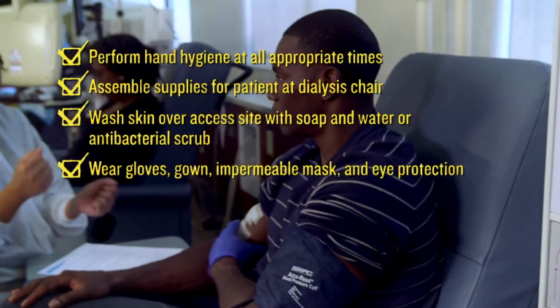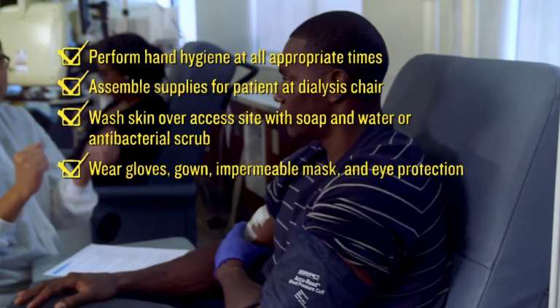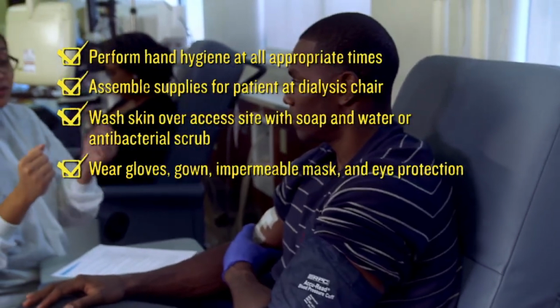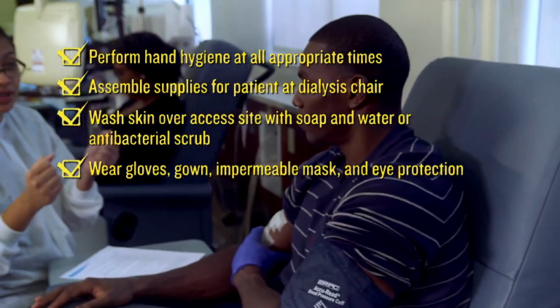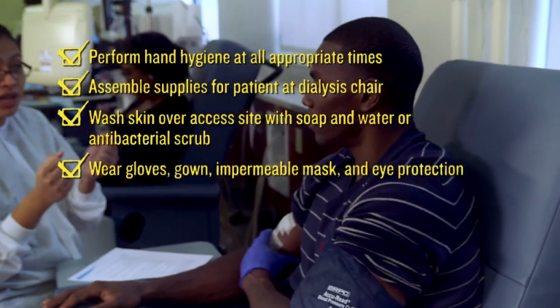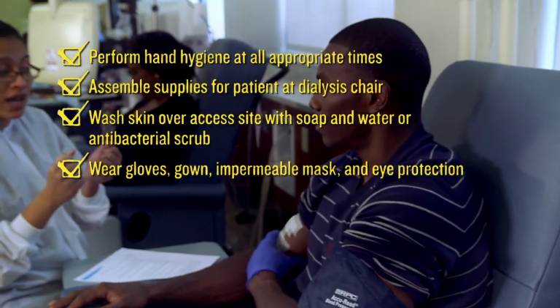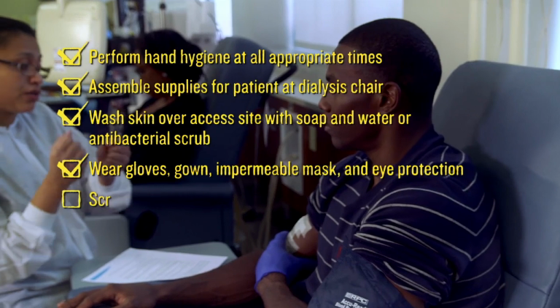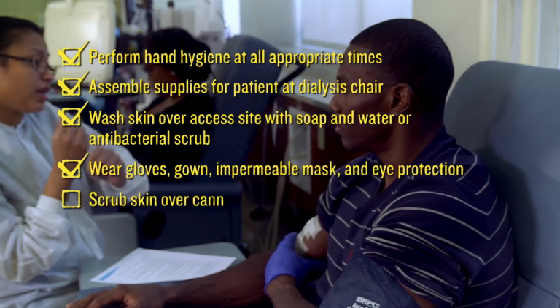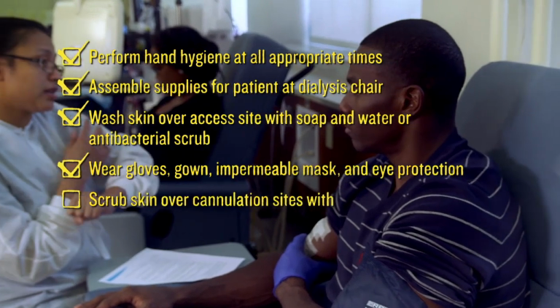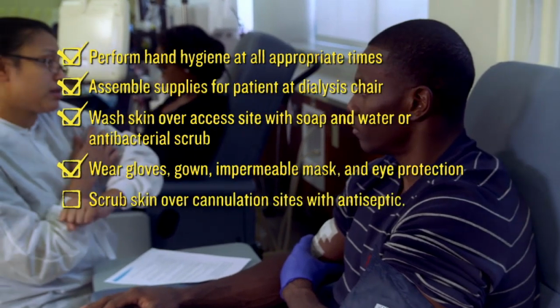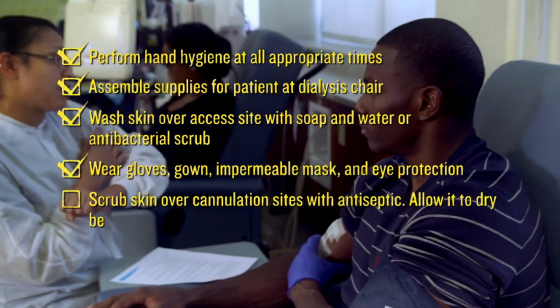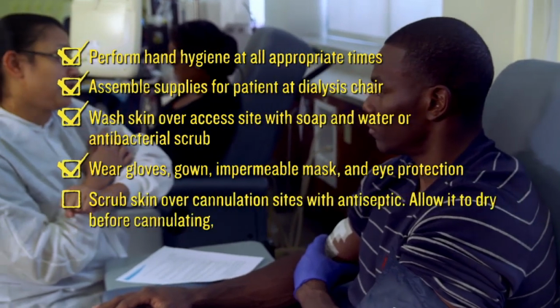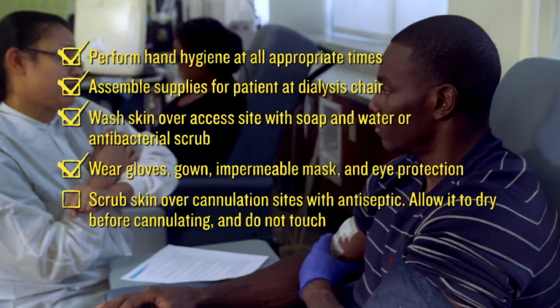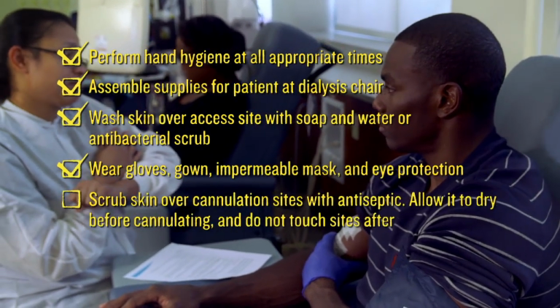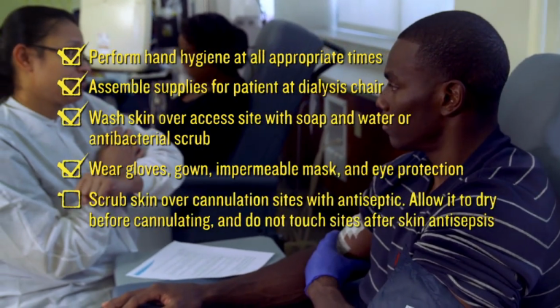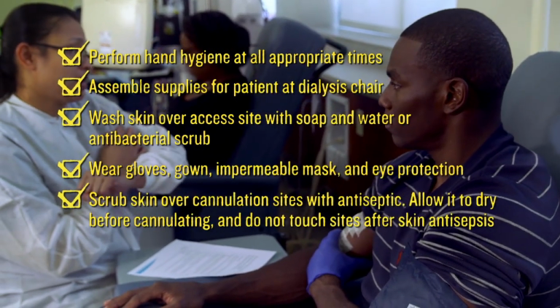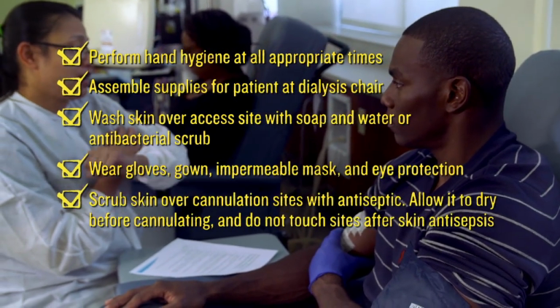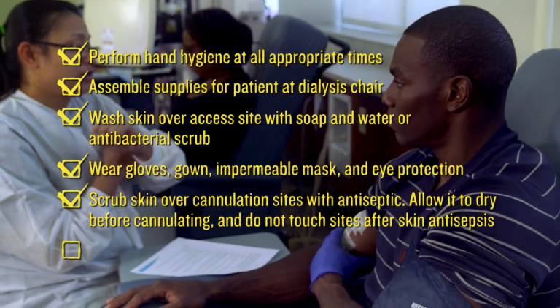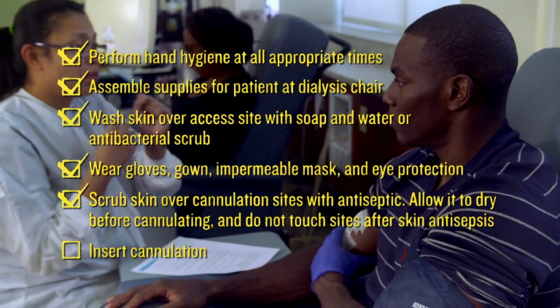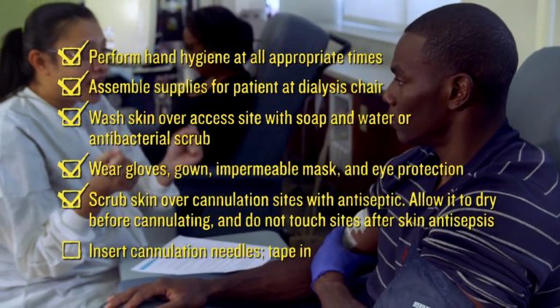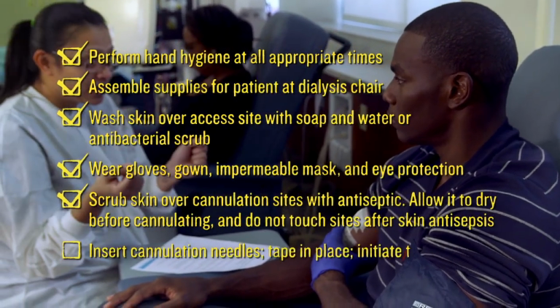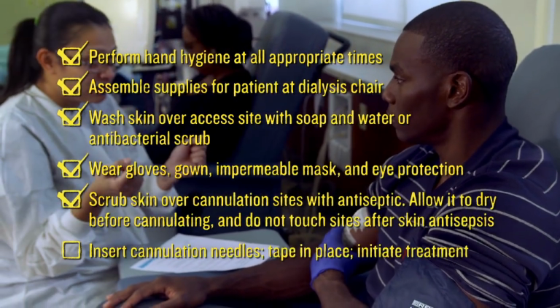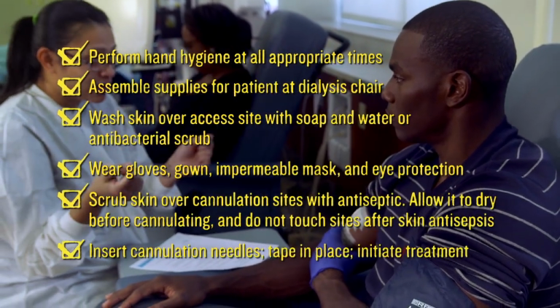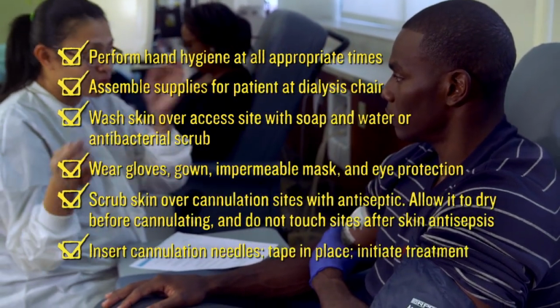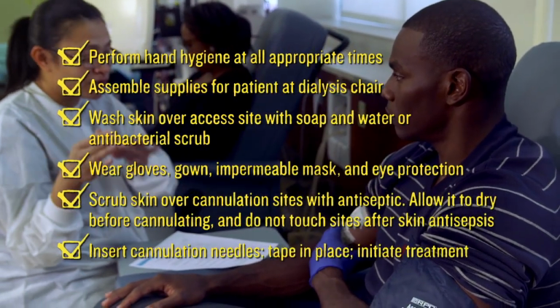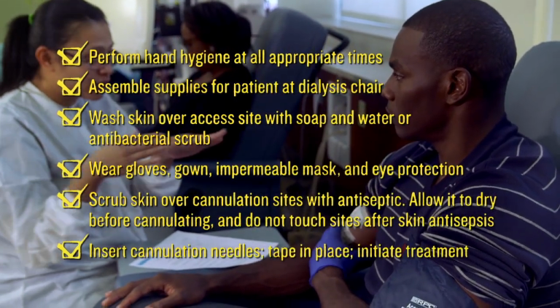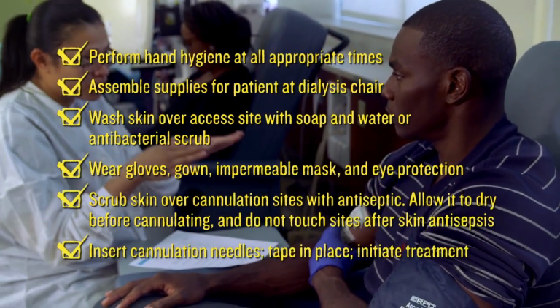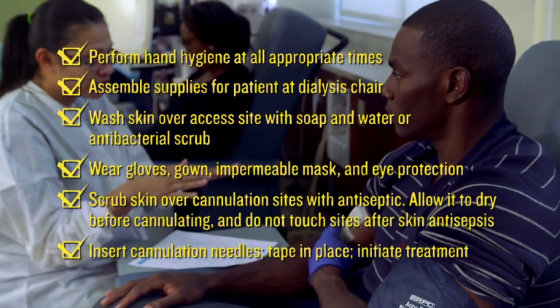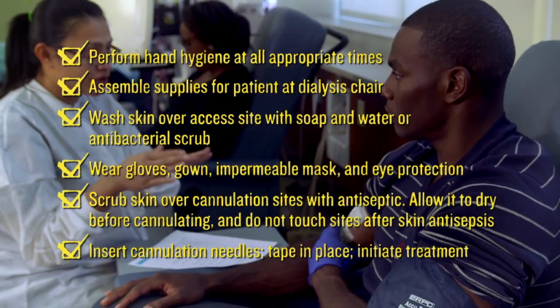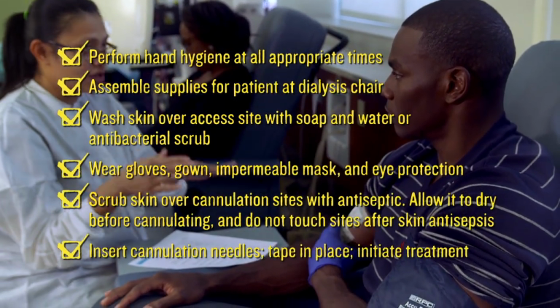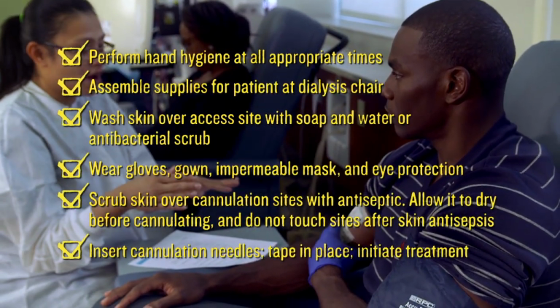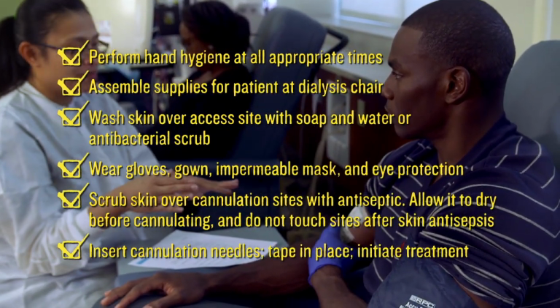Walk patients through the dialysis process step by step so they understand it. You may need to do this multiple times.